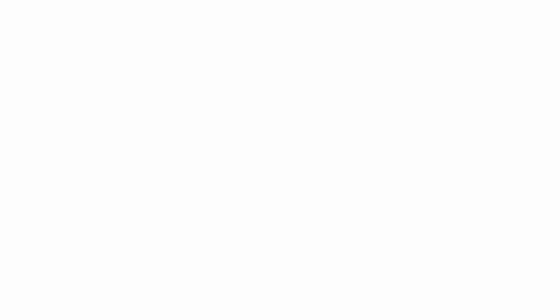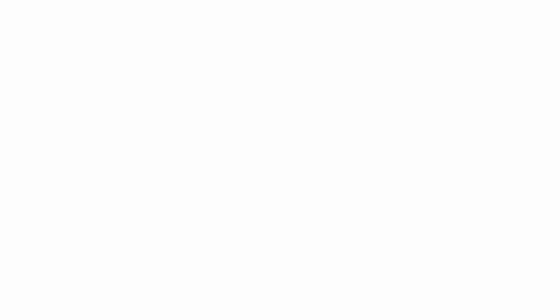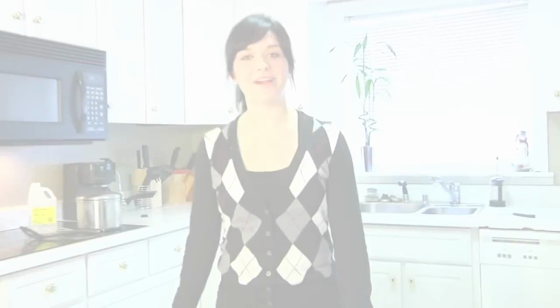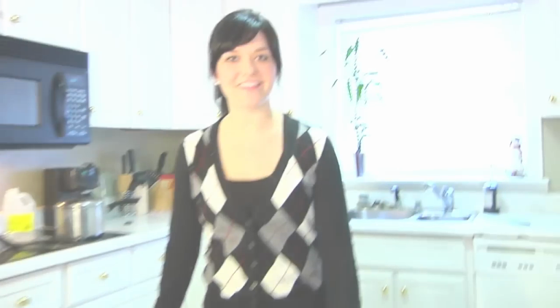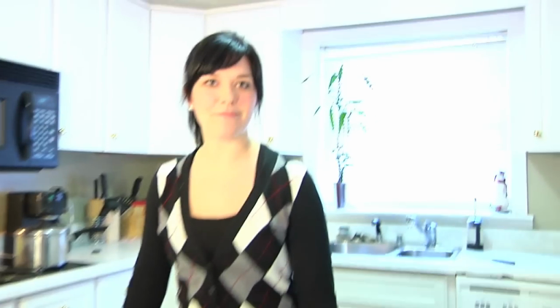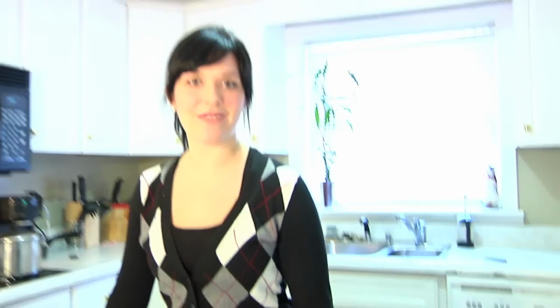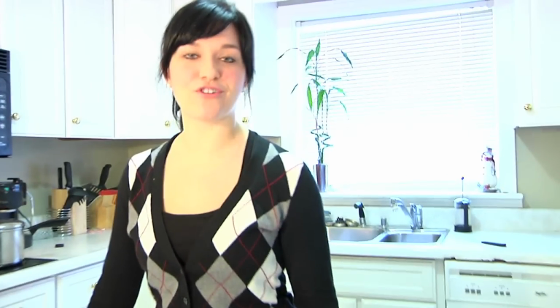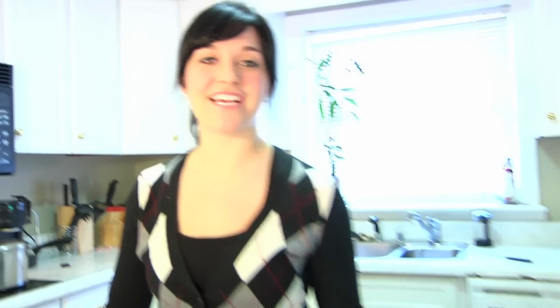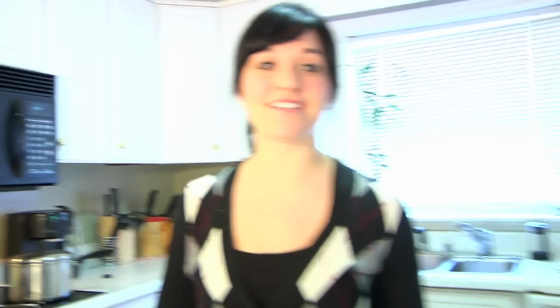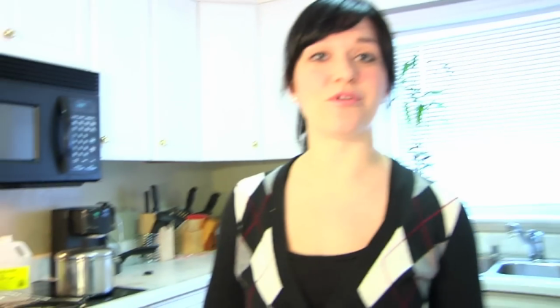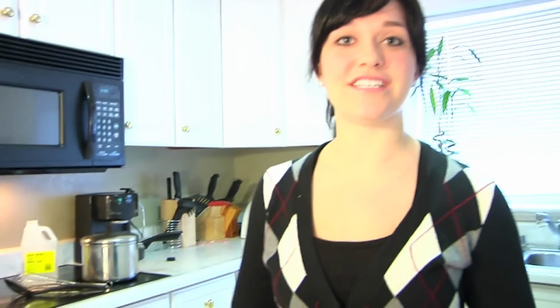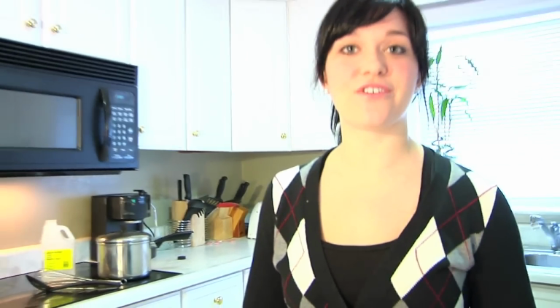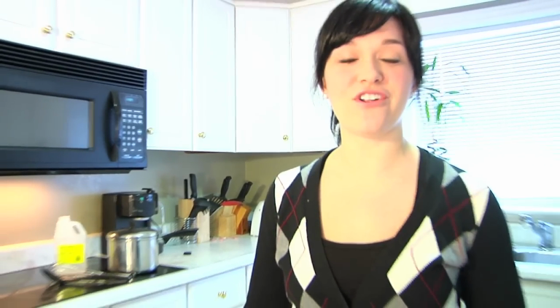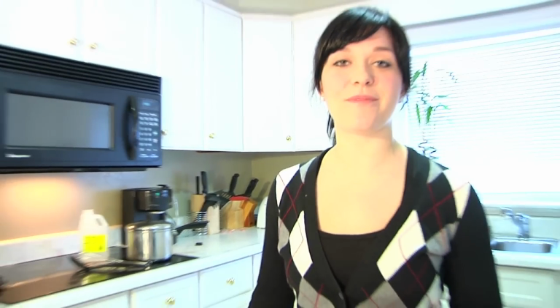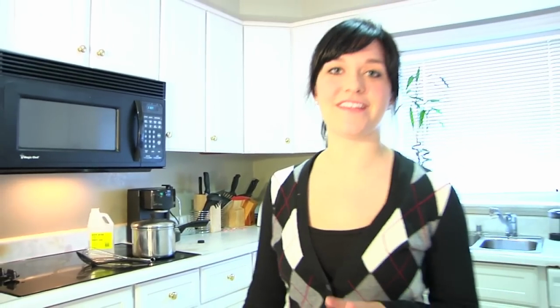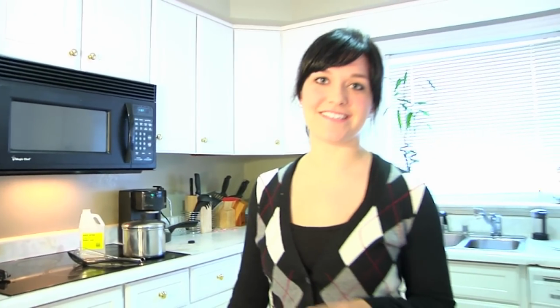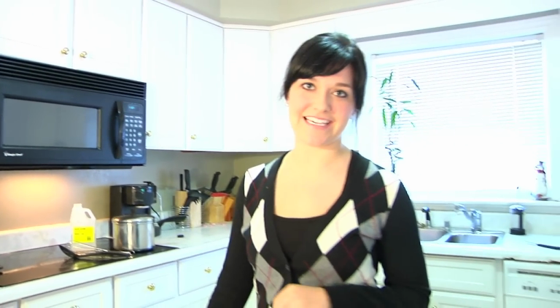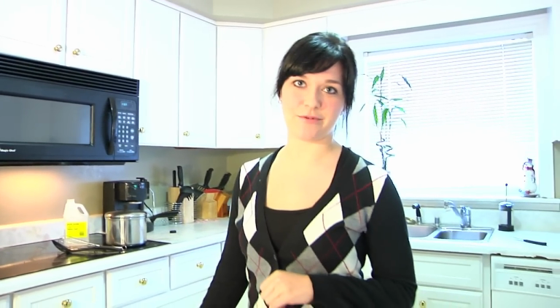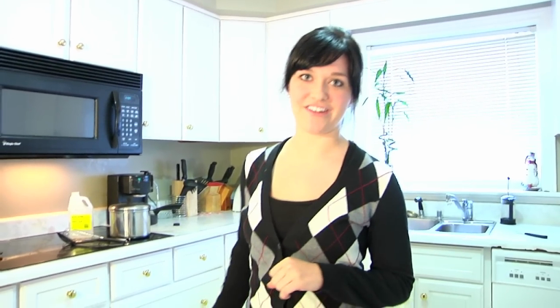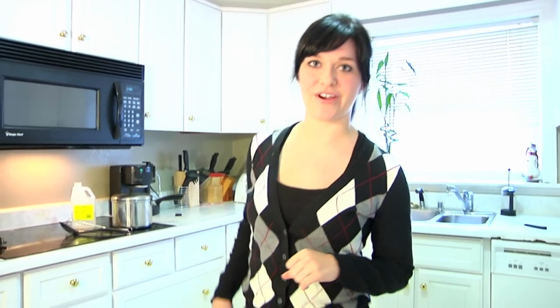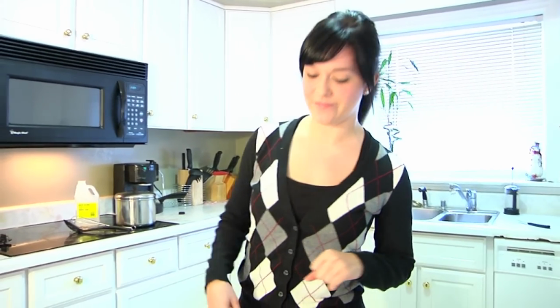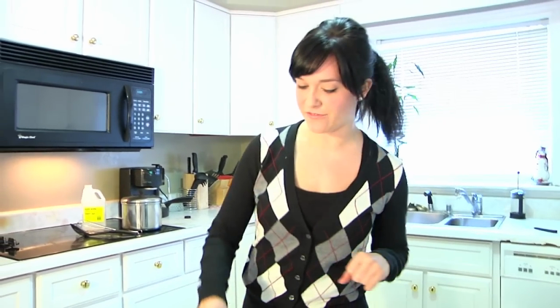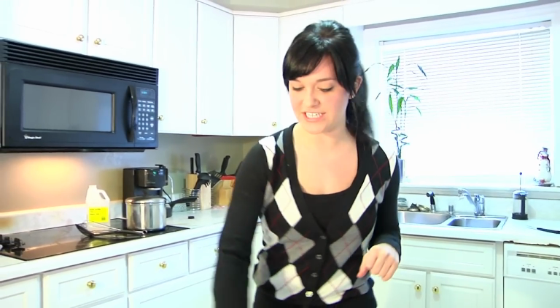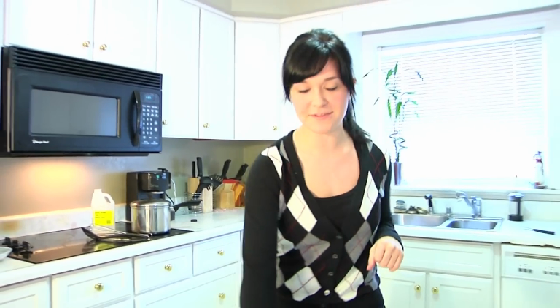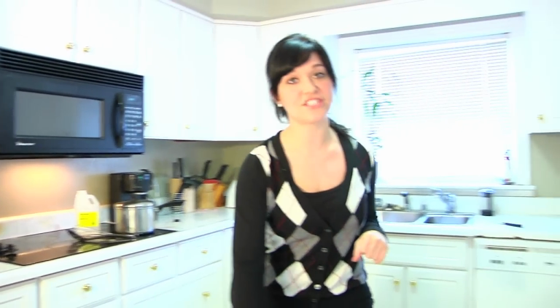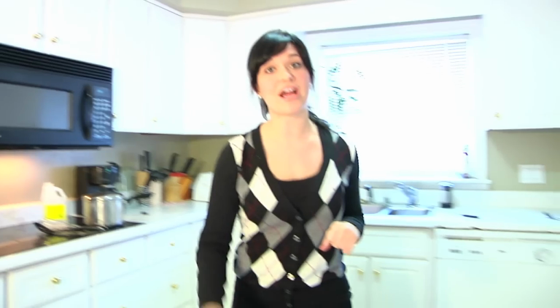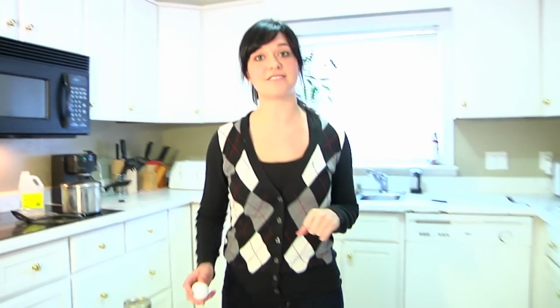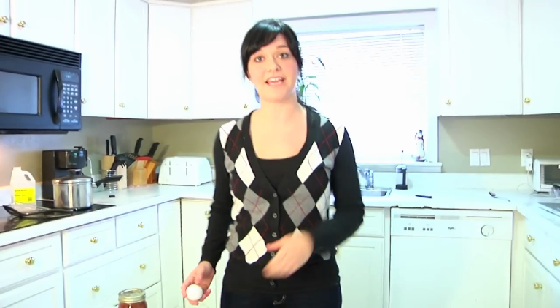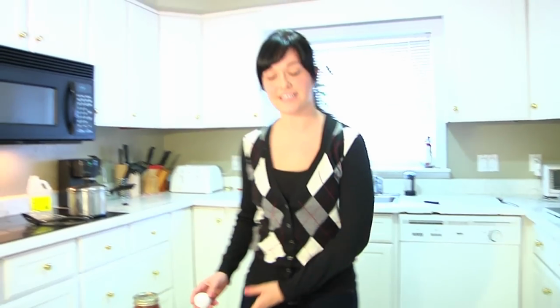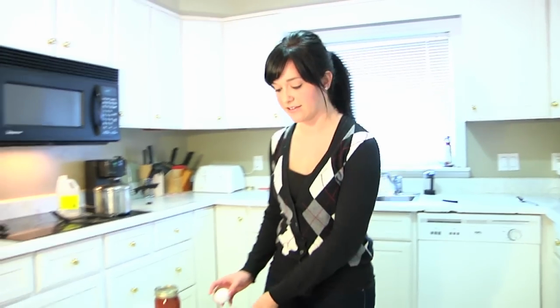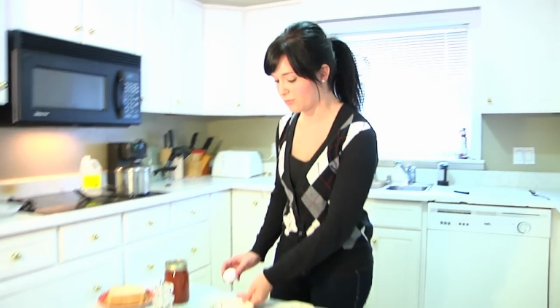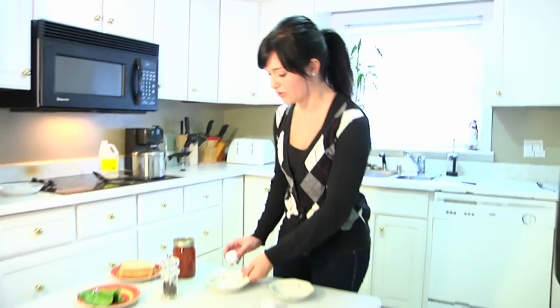You might think that making poached eggs is really difficult, but this is the easy way to do it. The first step is just crack some eggs into little bowls.